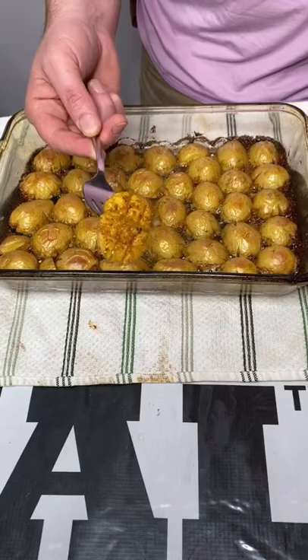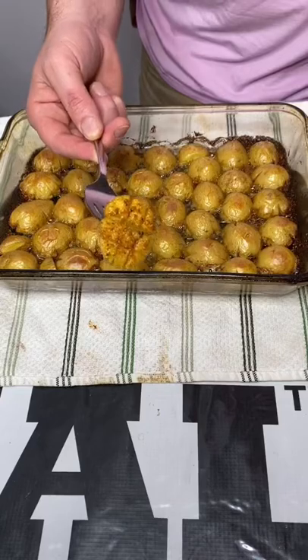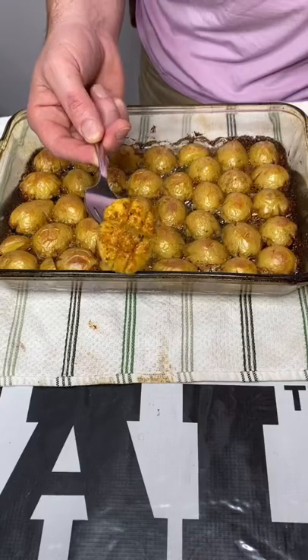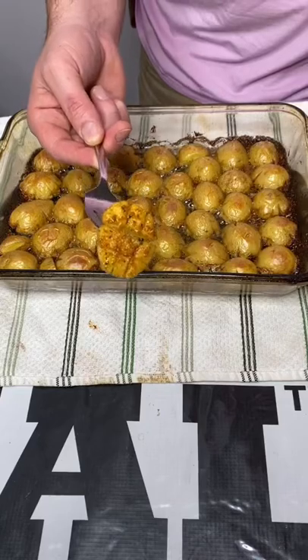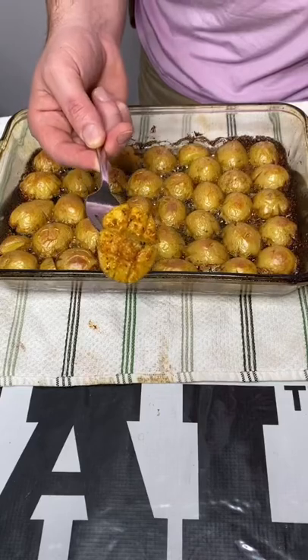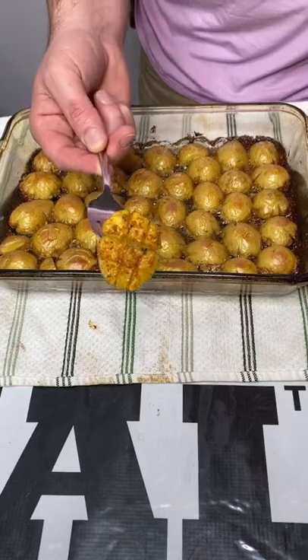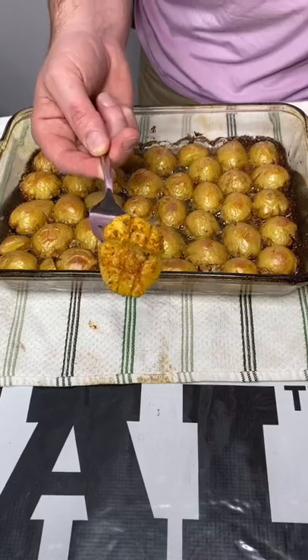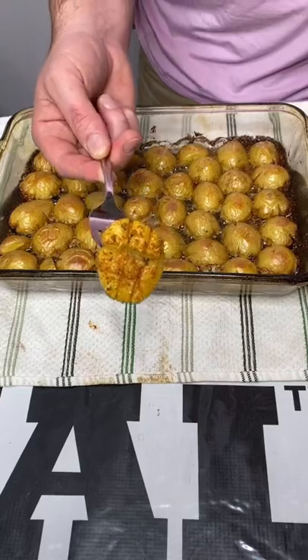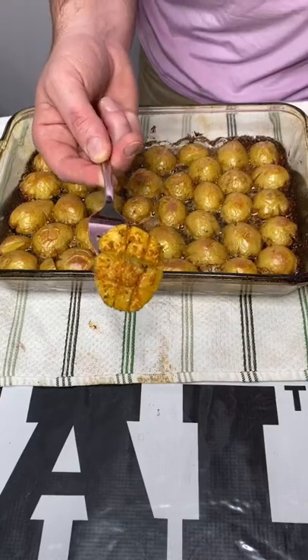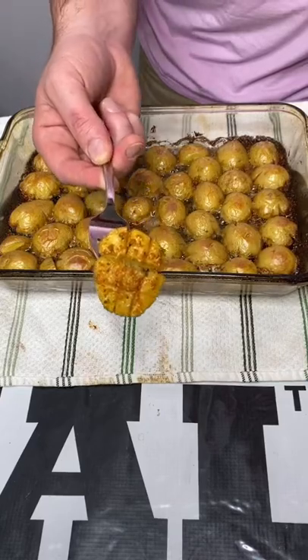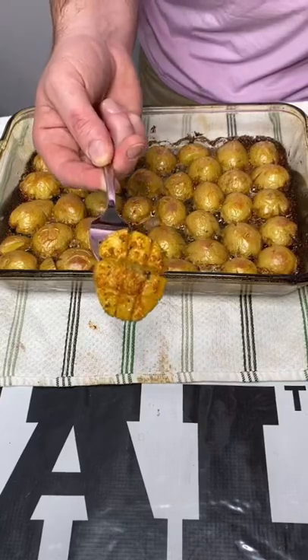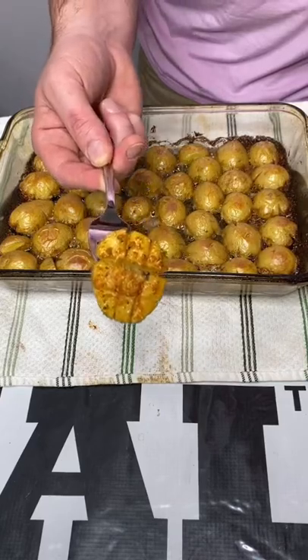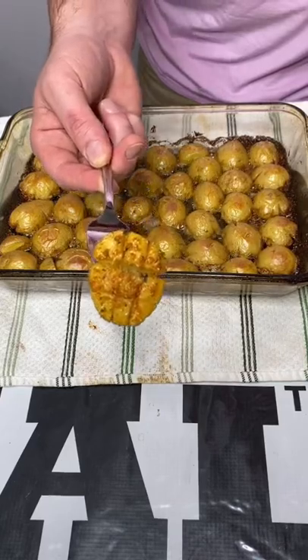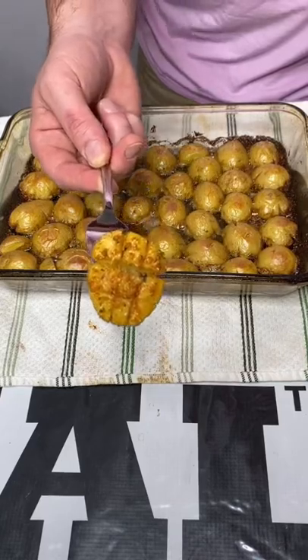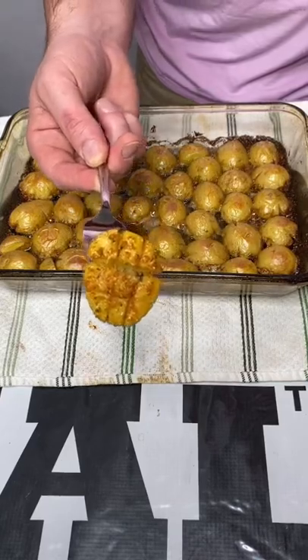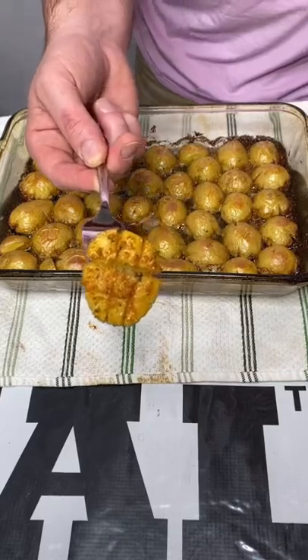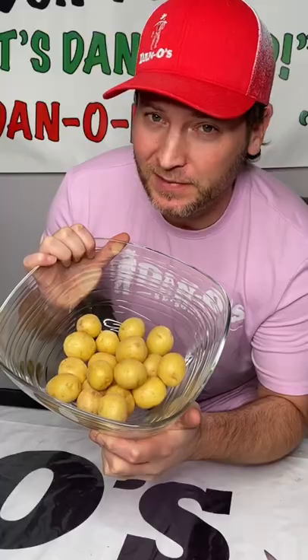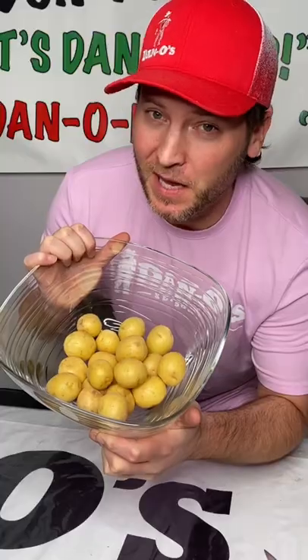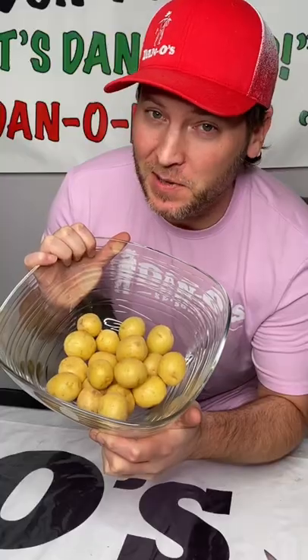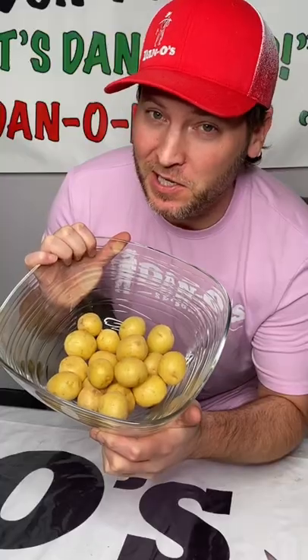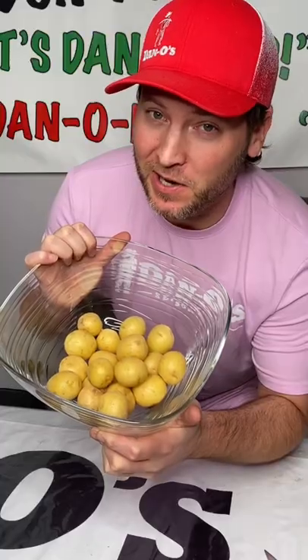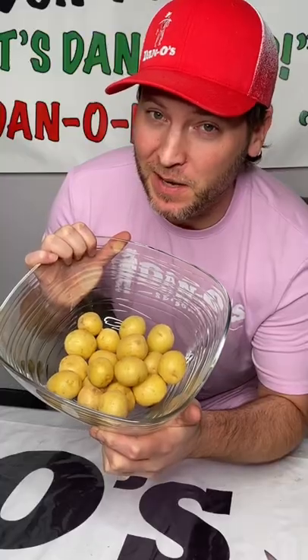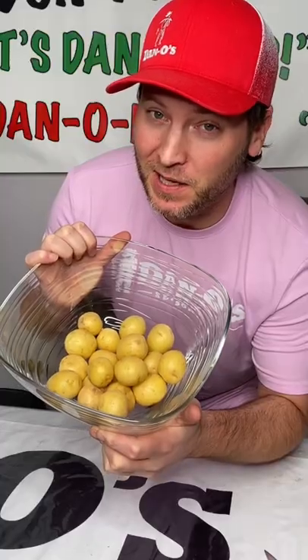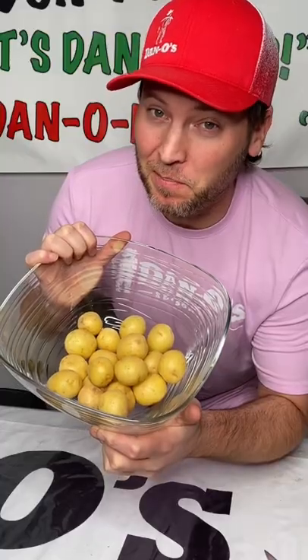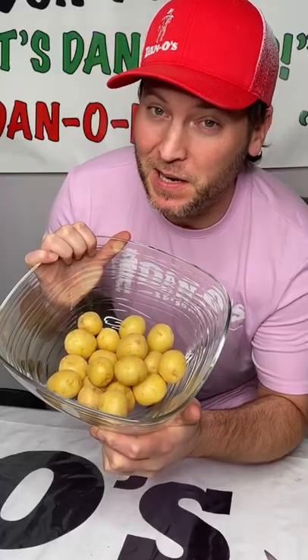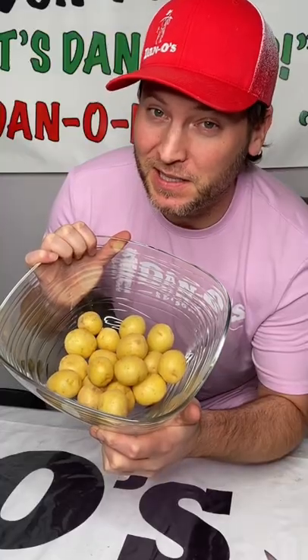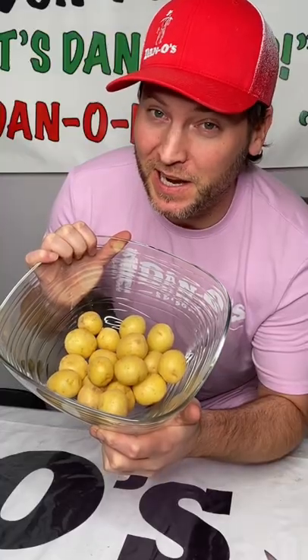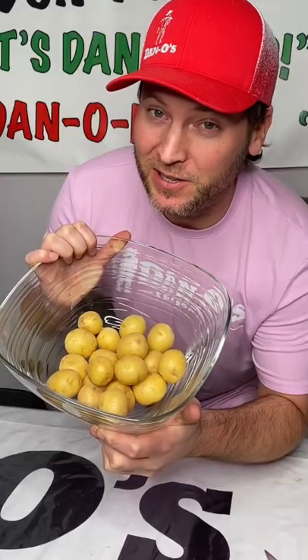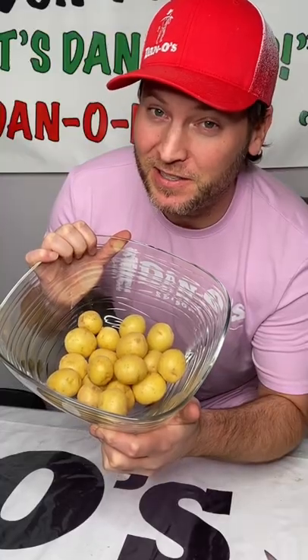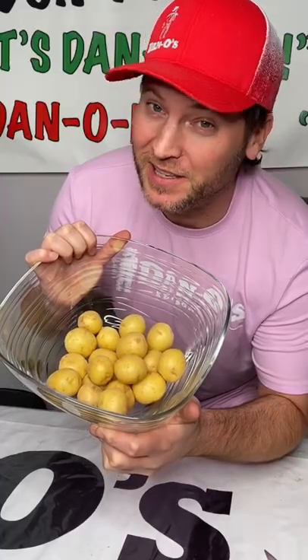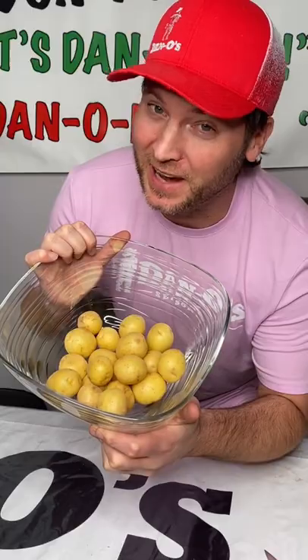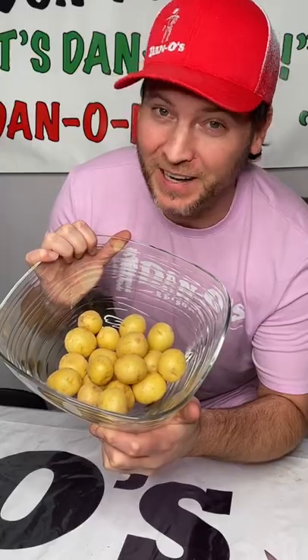Yum yum, get you some. Let me show you how to make the best taters you ever have.